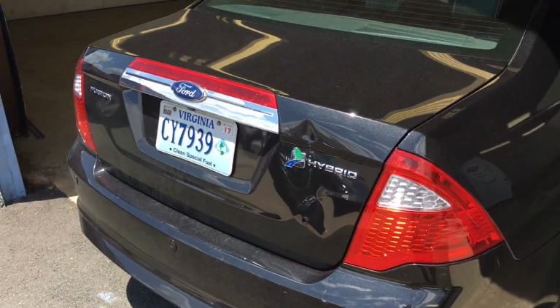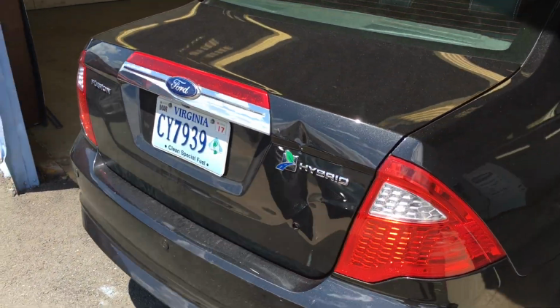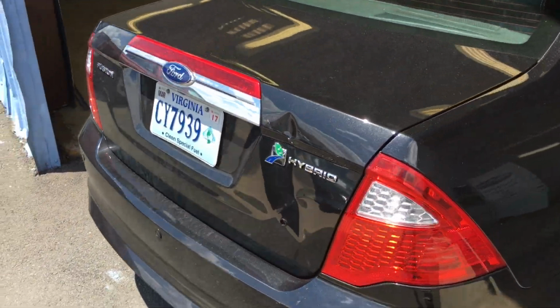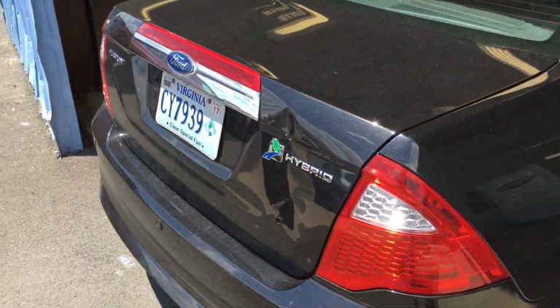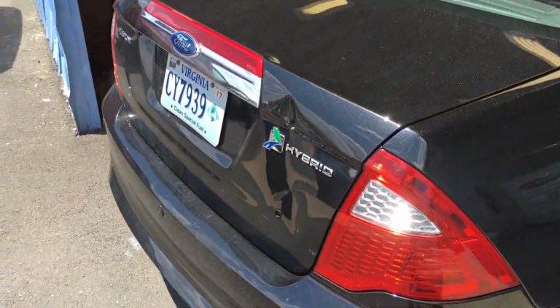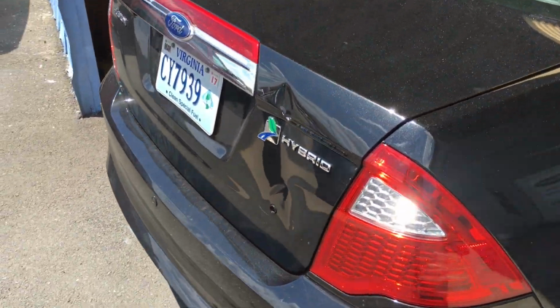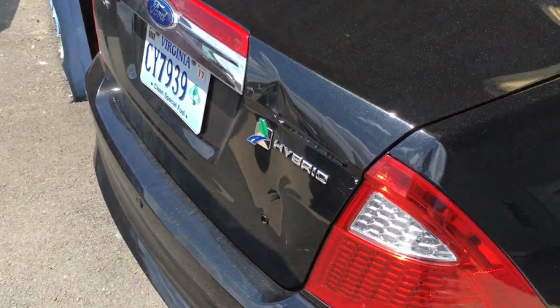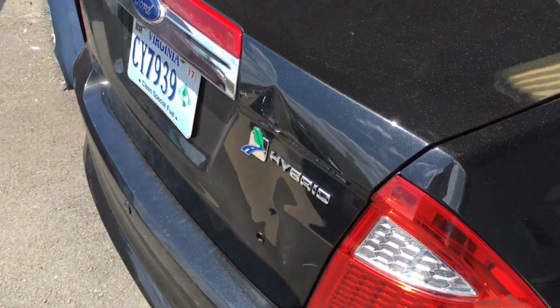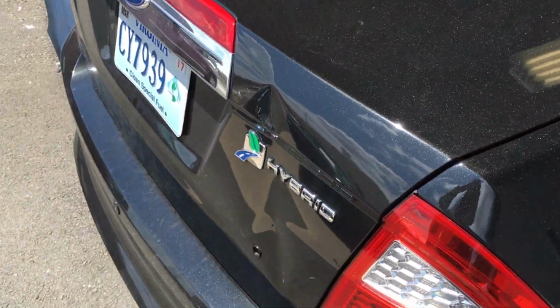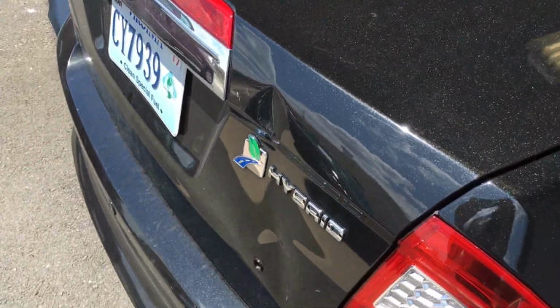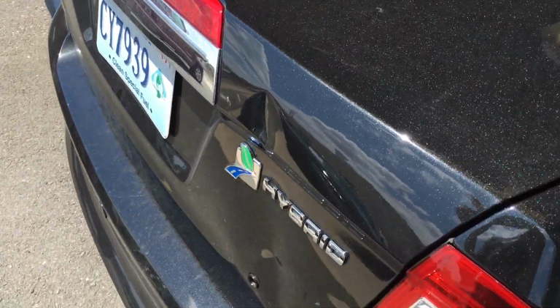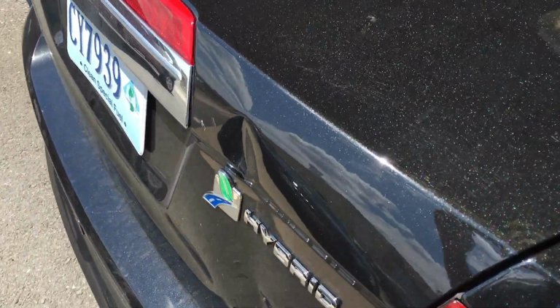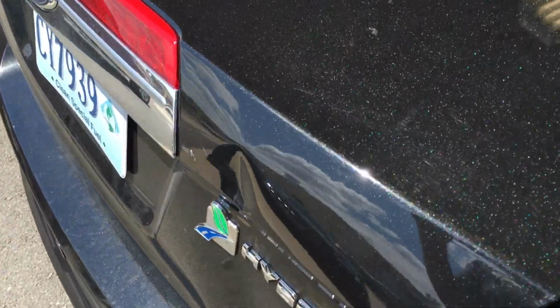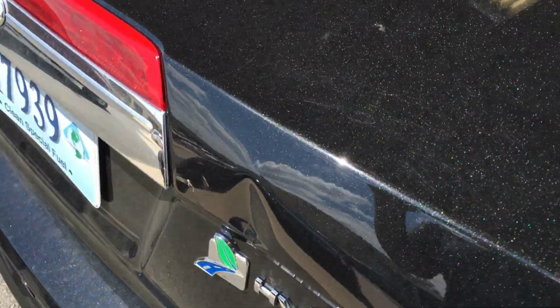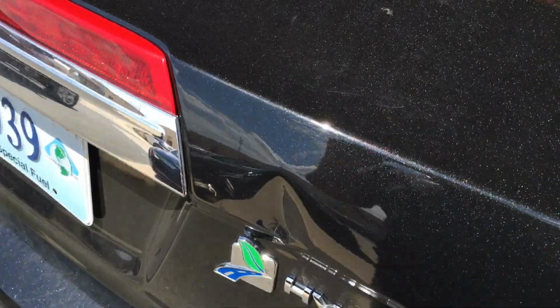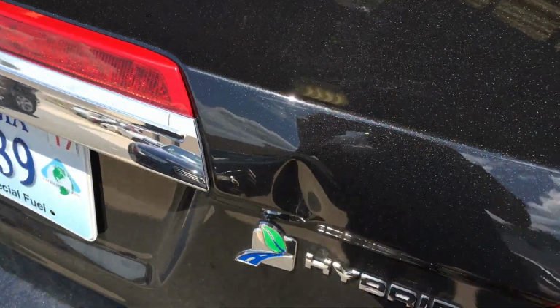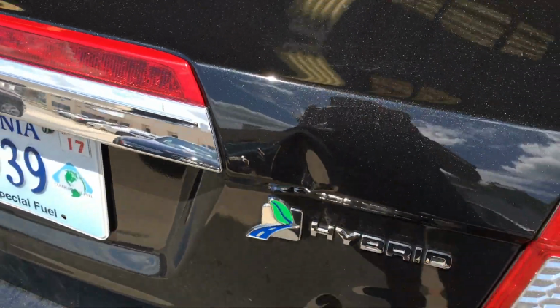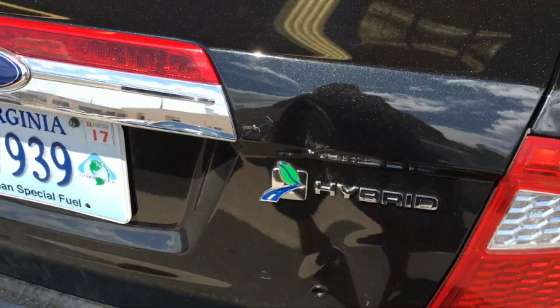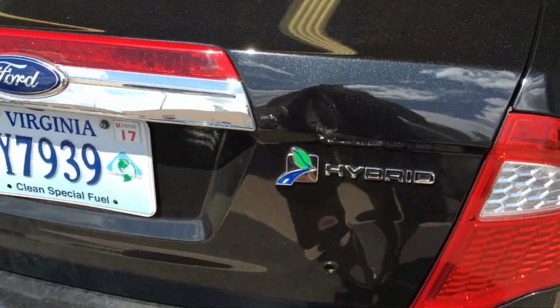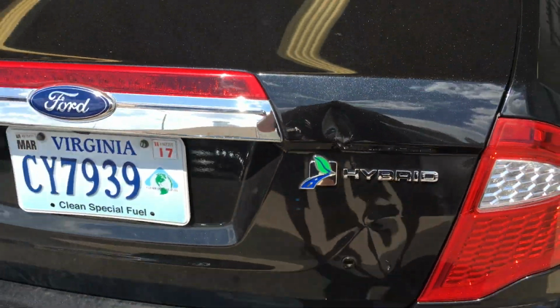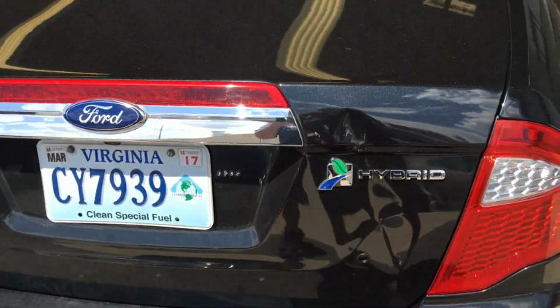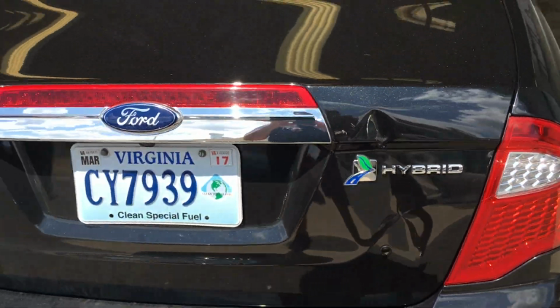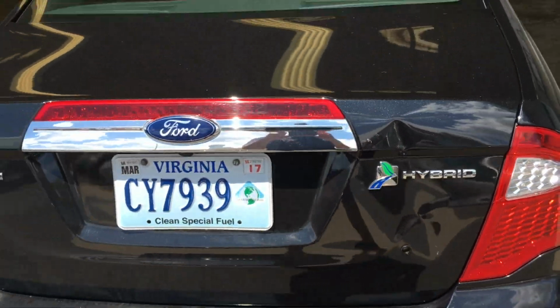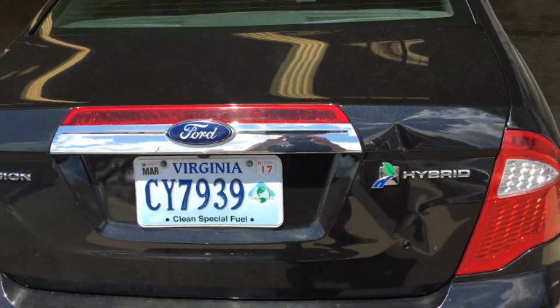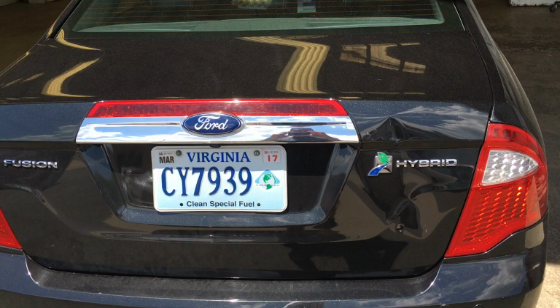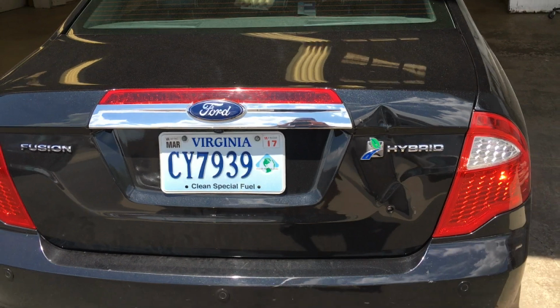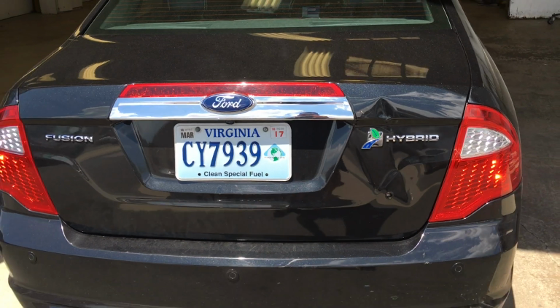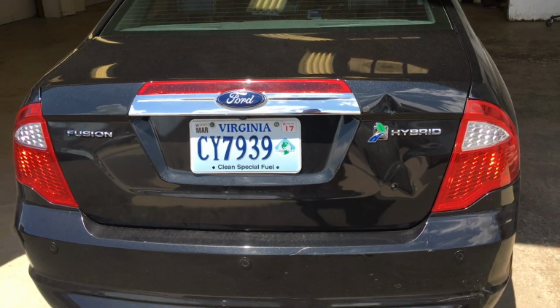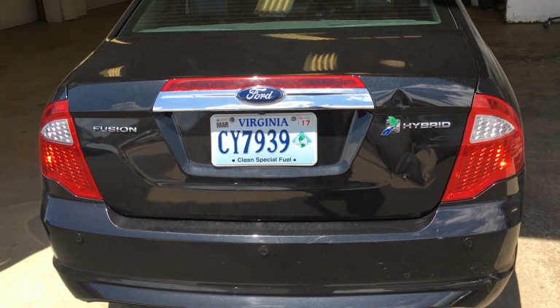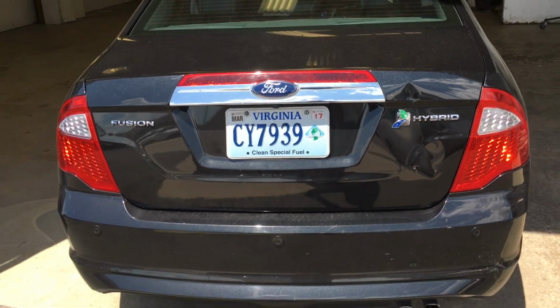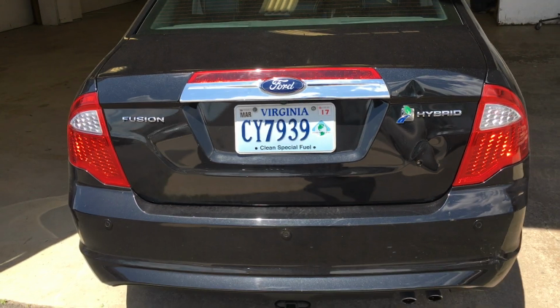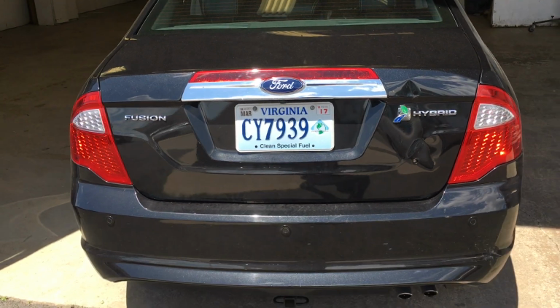A lot of people ask whether or not body lines can be fixed, or dents on body lines can be fixed, and the answer is yes as you'll see.